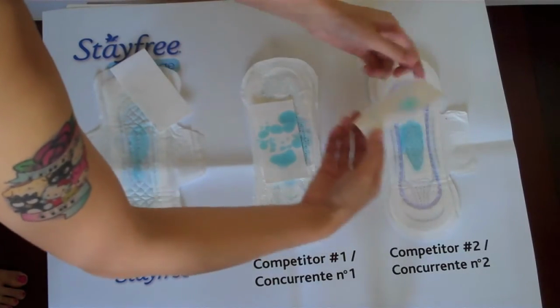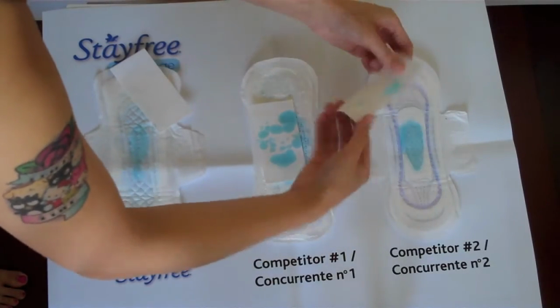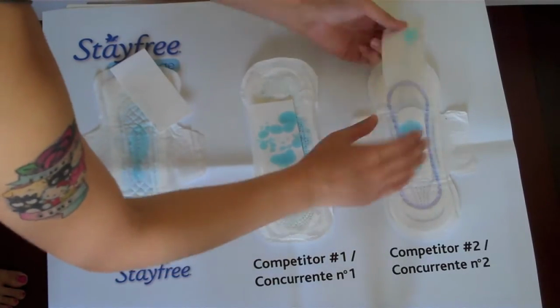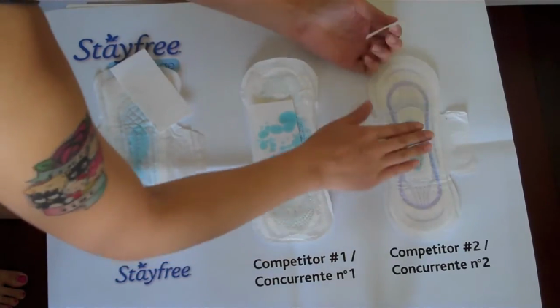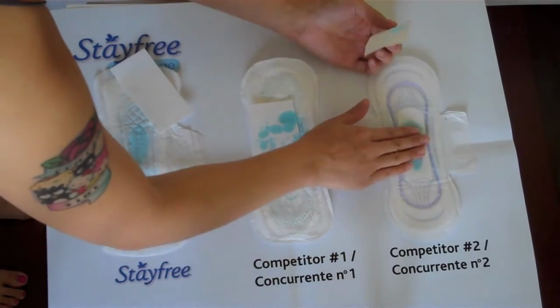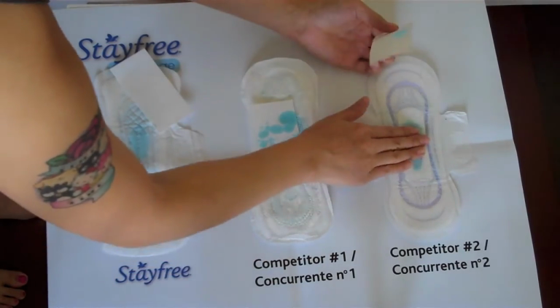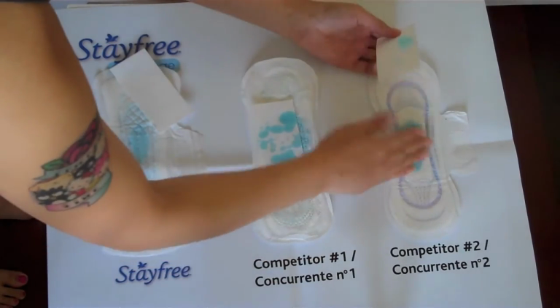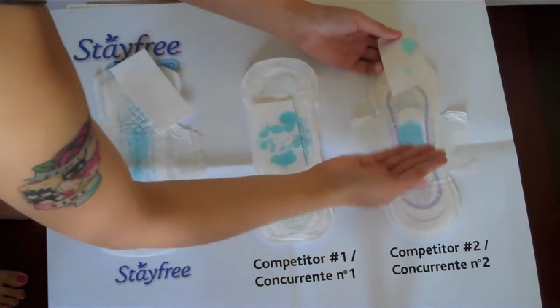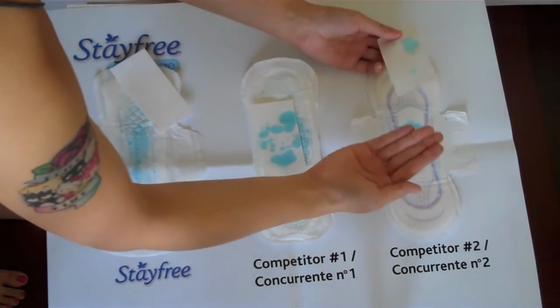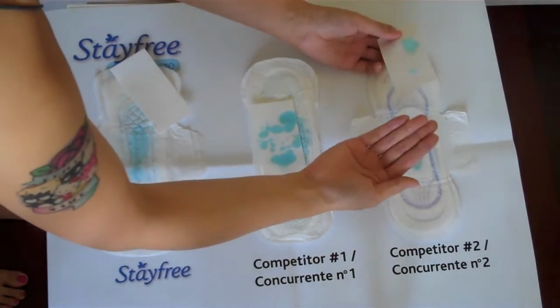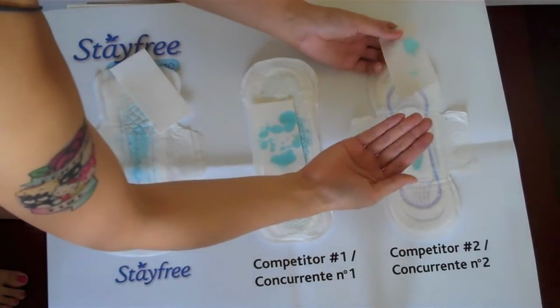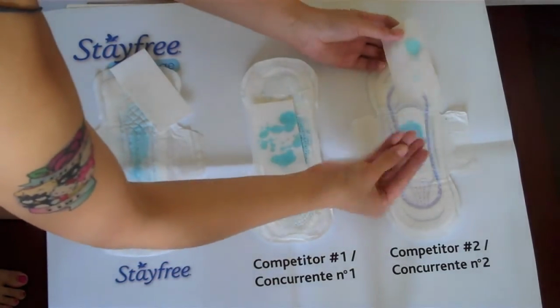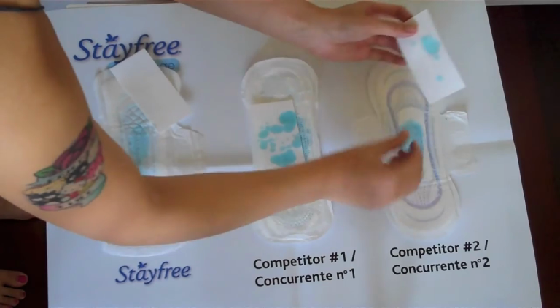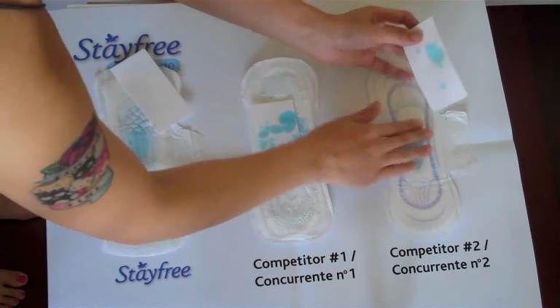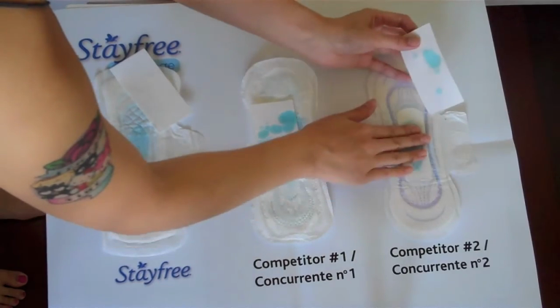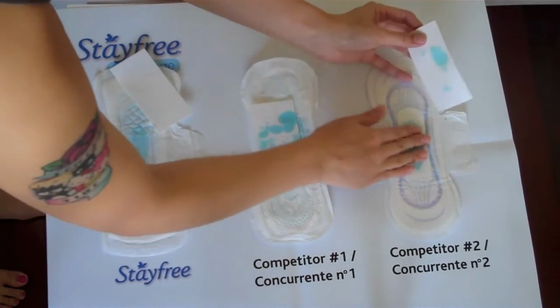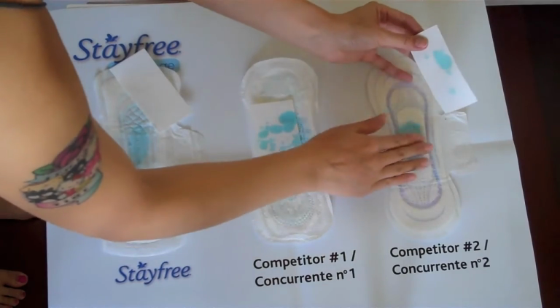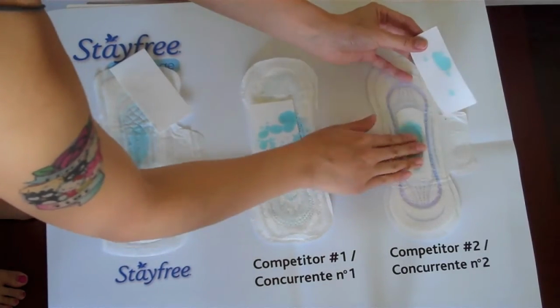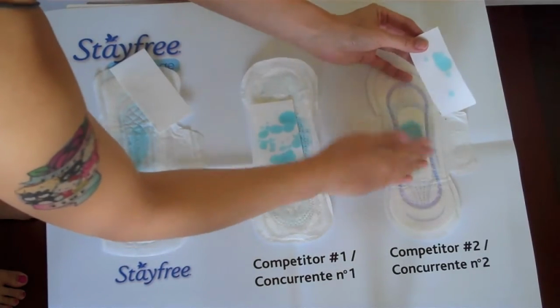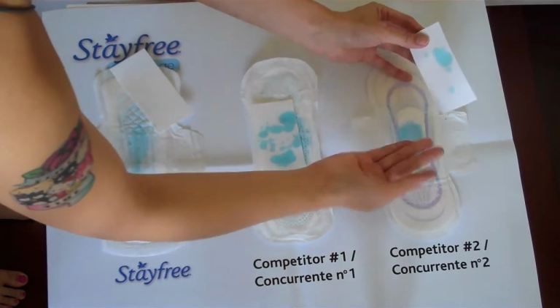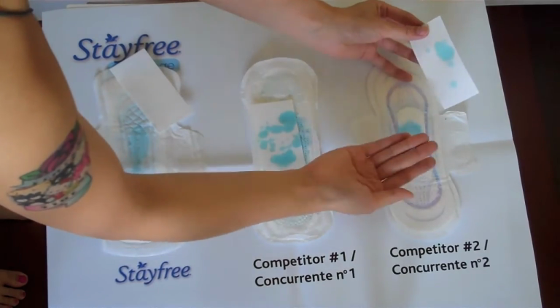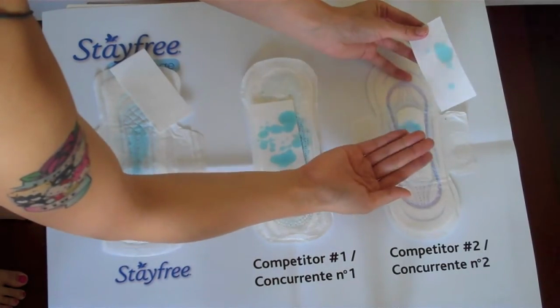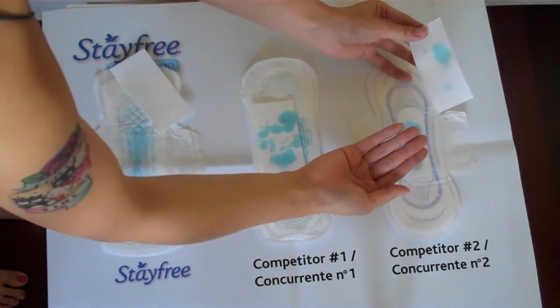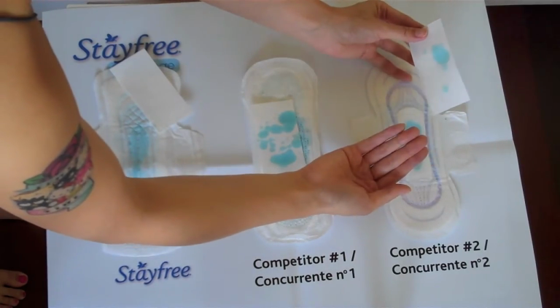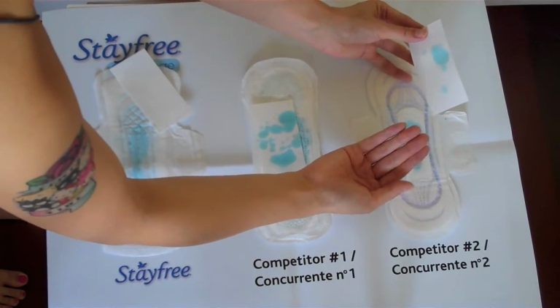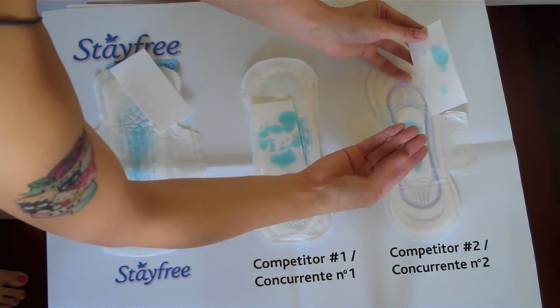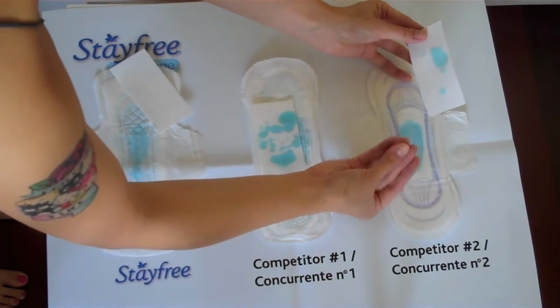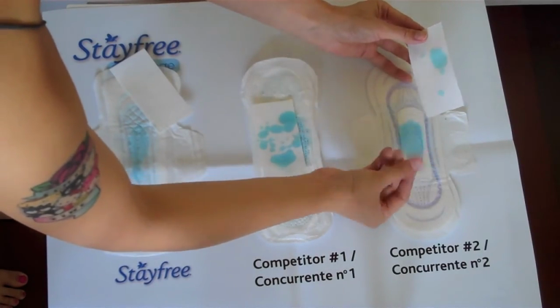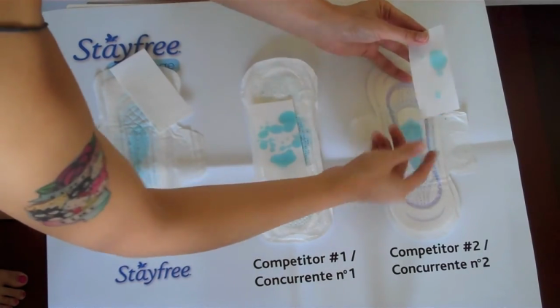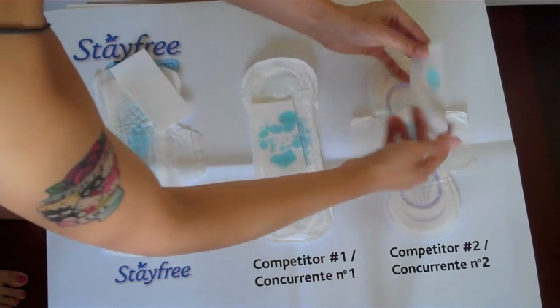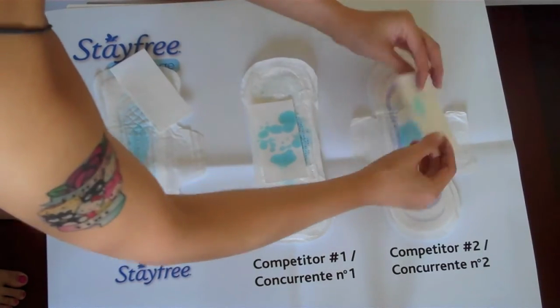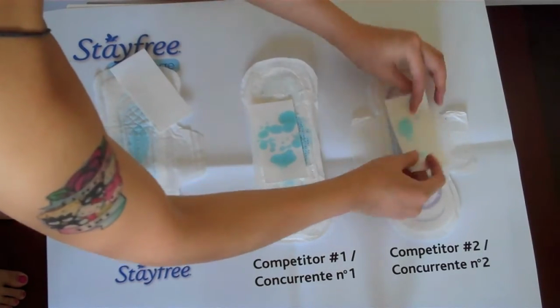The Kotex one is a bit better — it's absorbed a lot more than the Always one and the cover feels a bit more dry too.